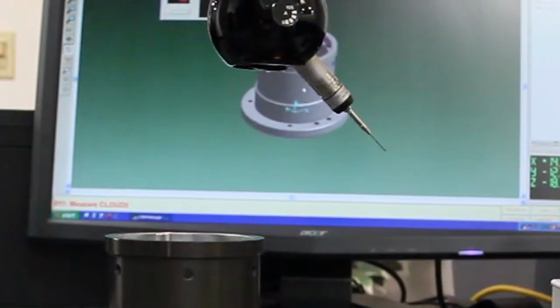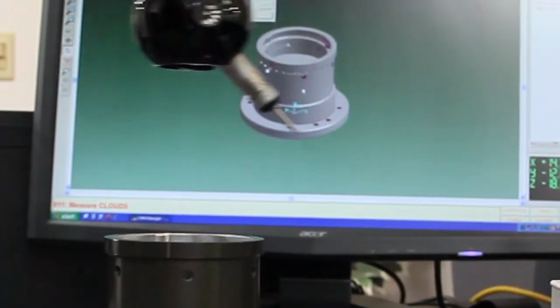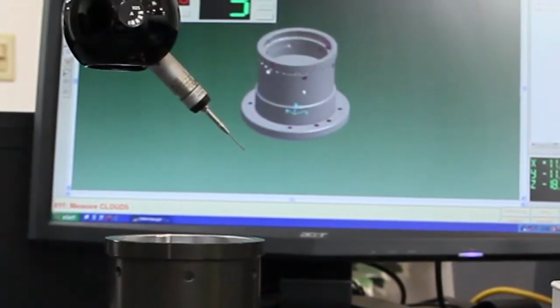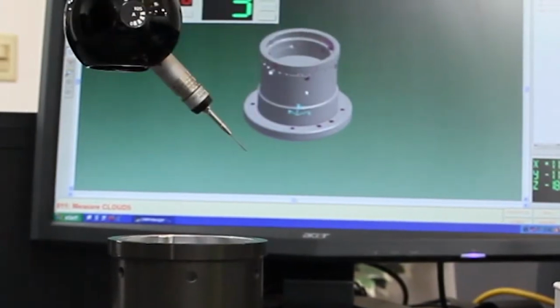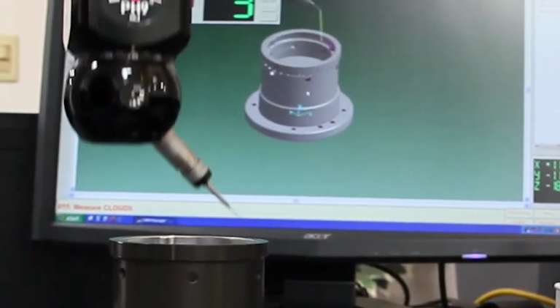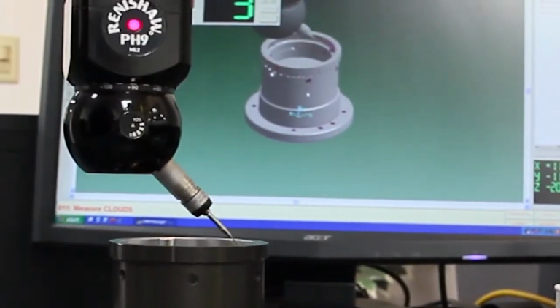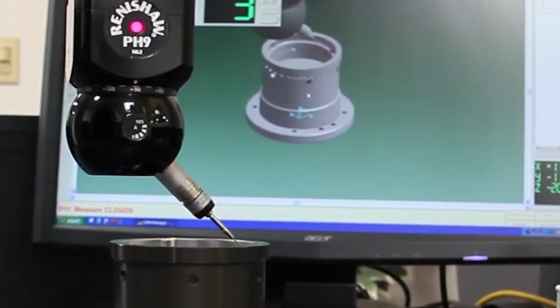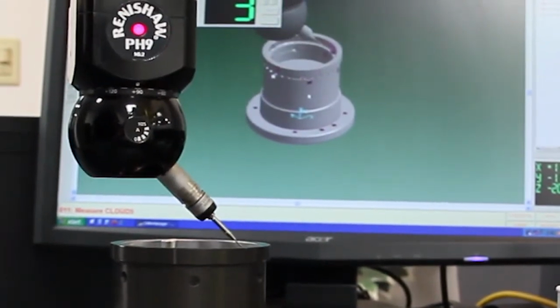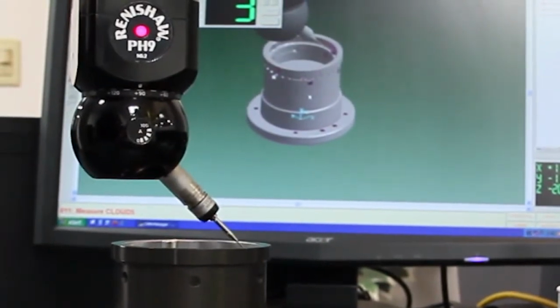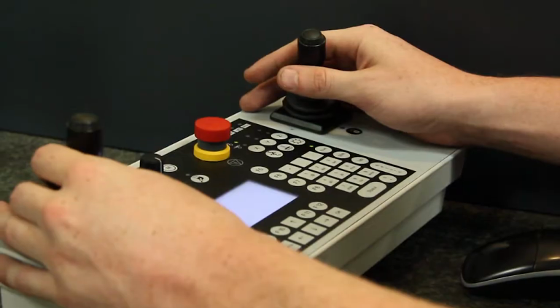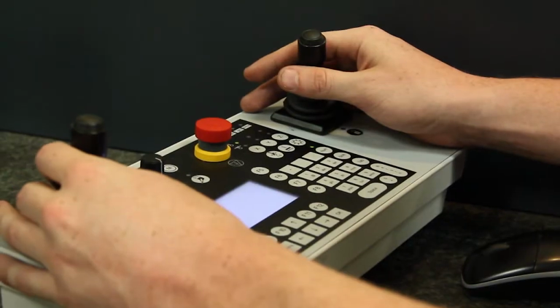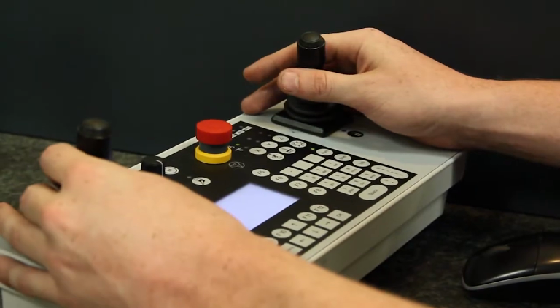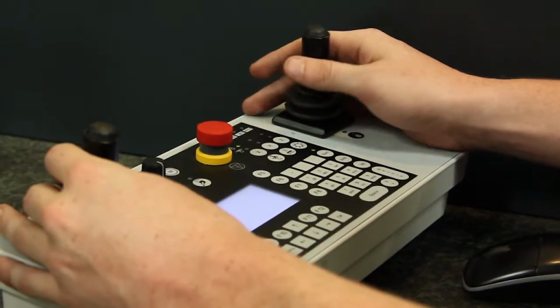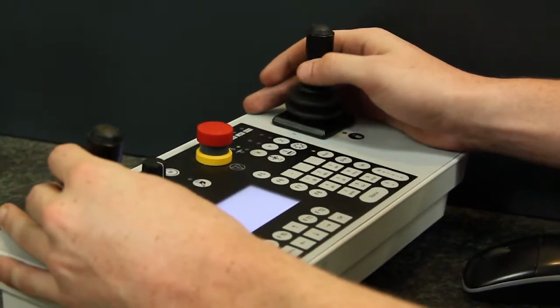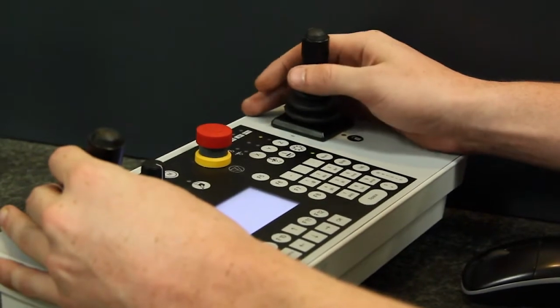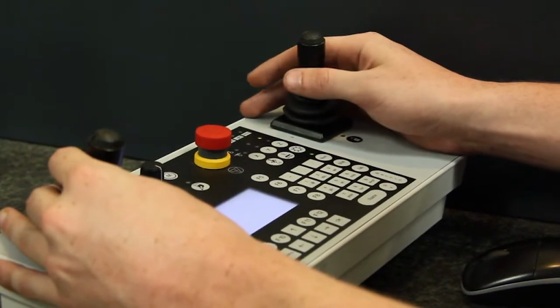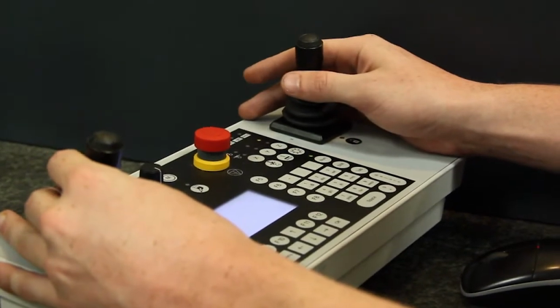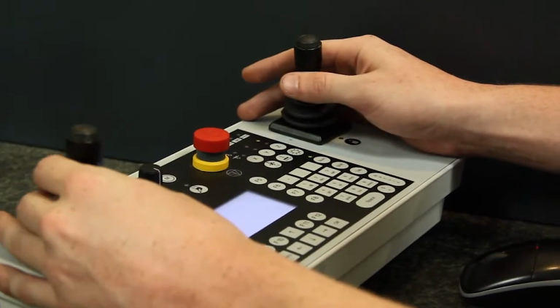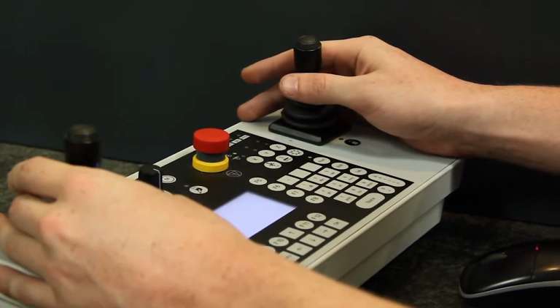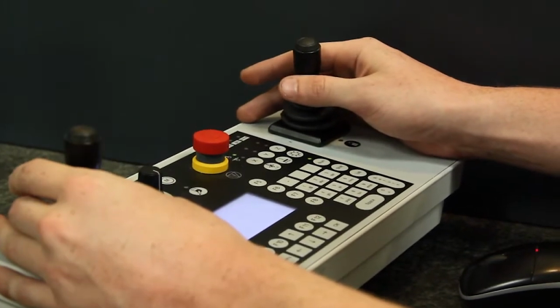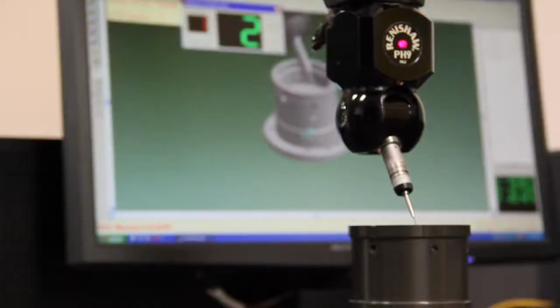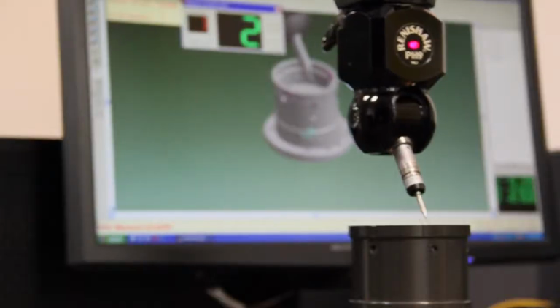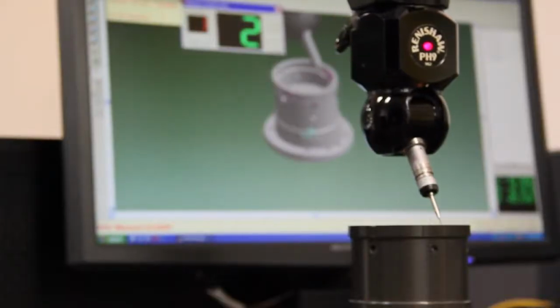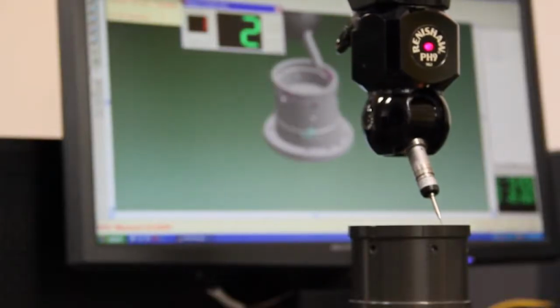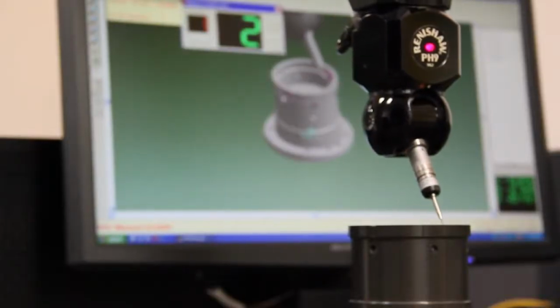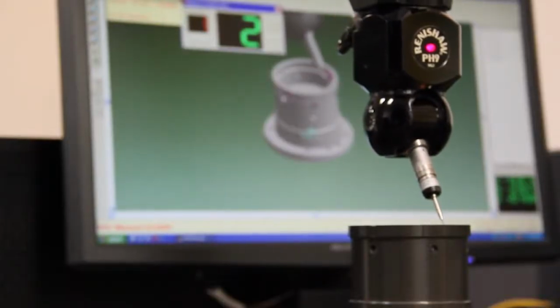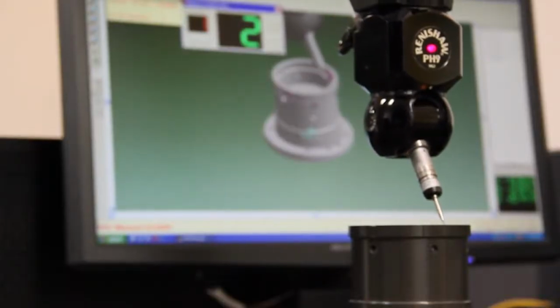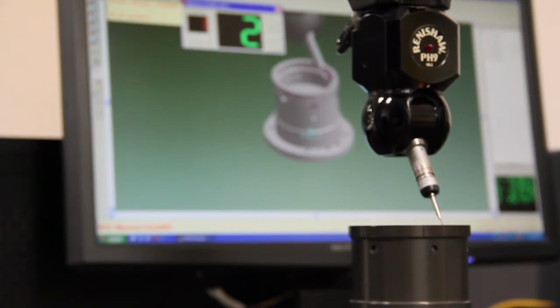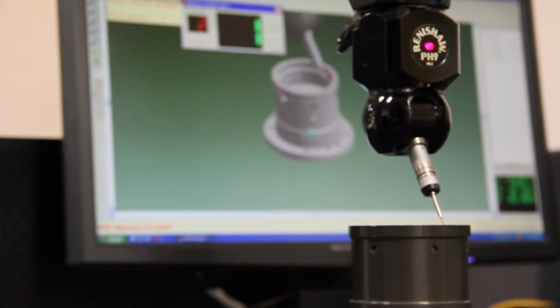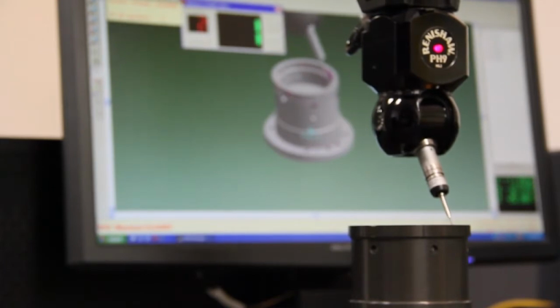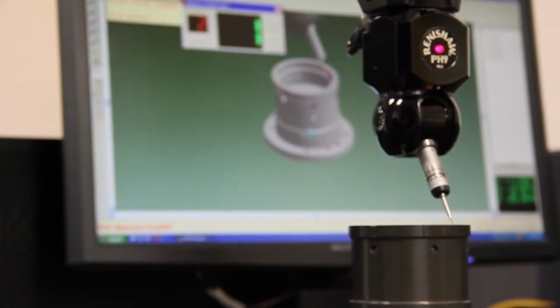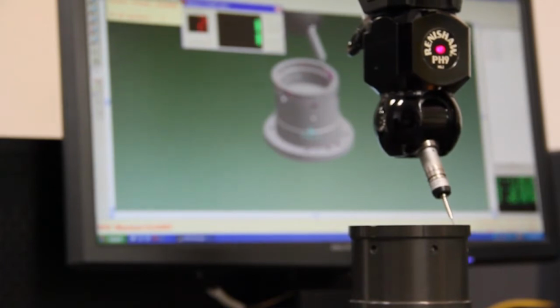We also have a coordinate measuring machine, or CMM, to verify the tooling tolerances with the tool design.